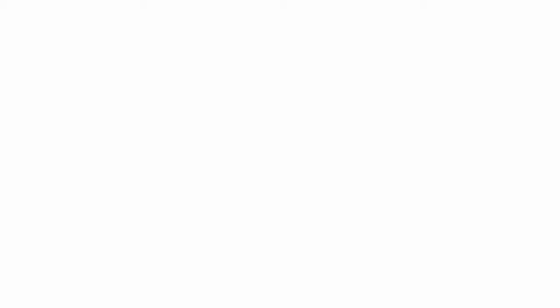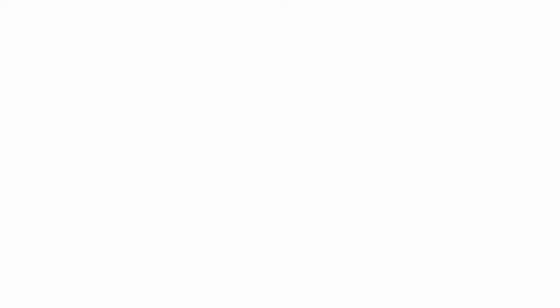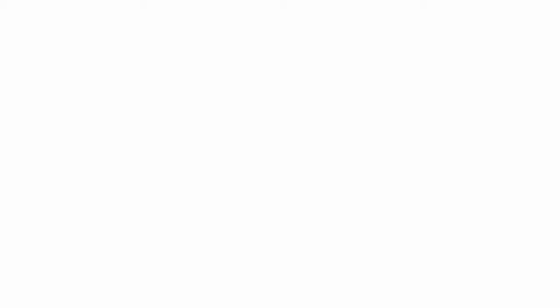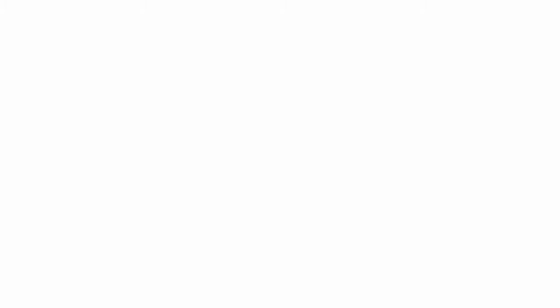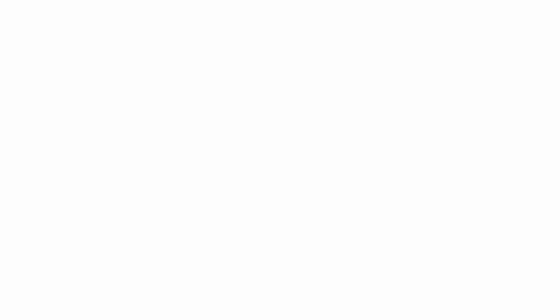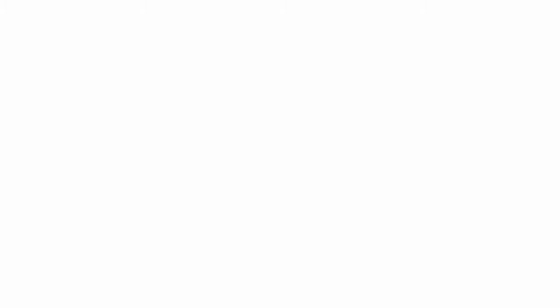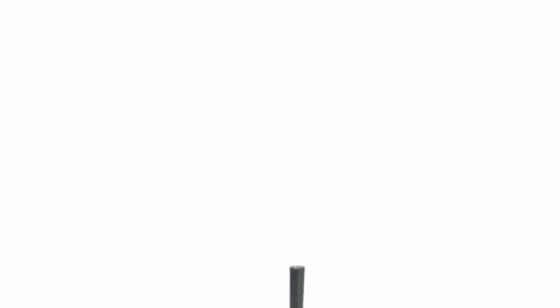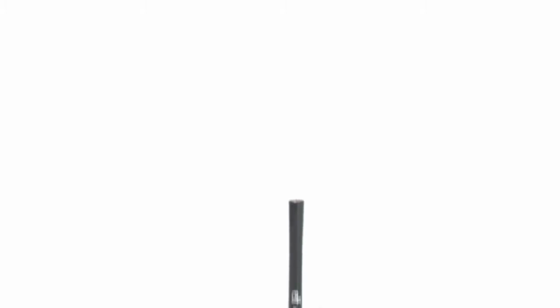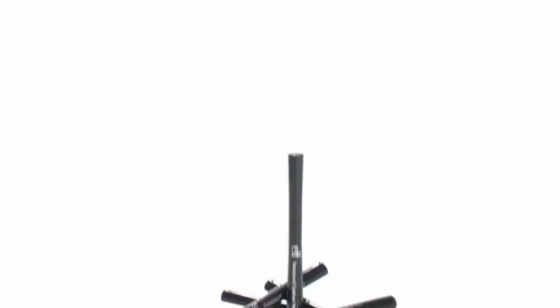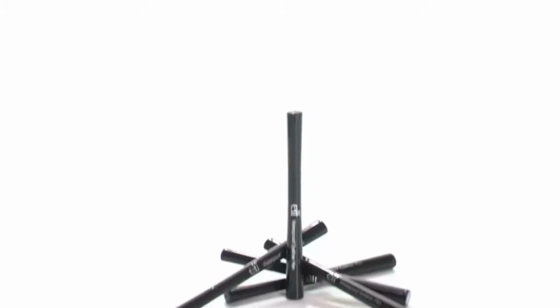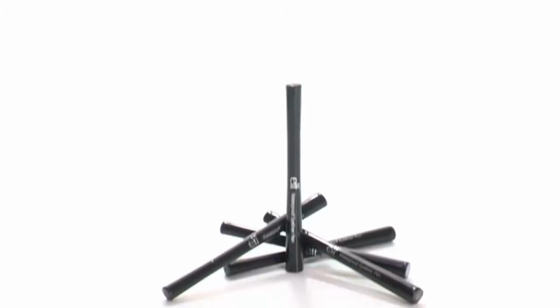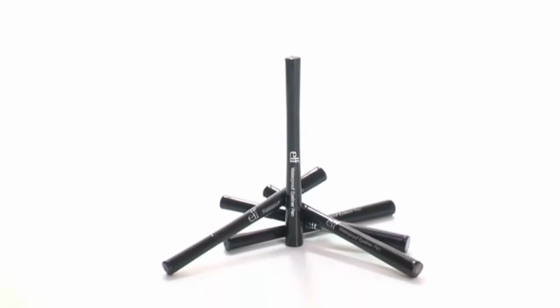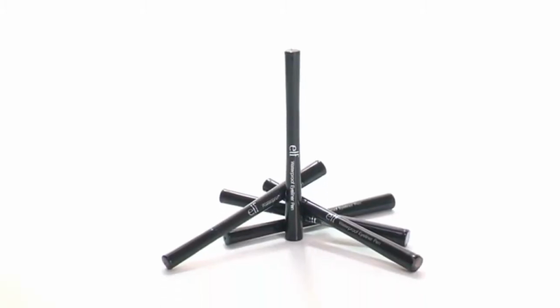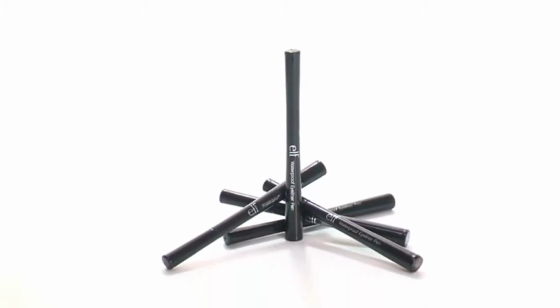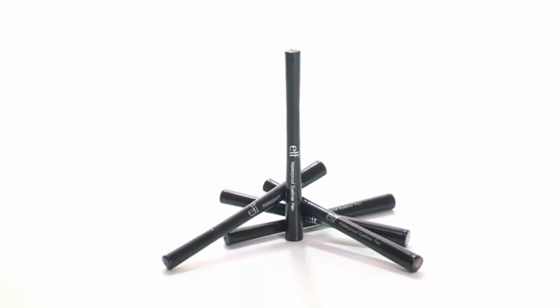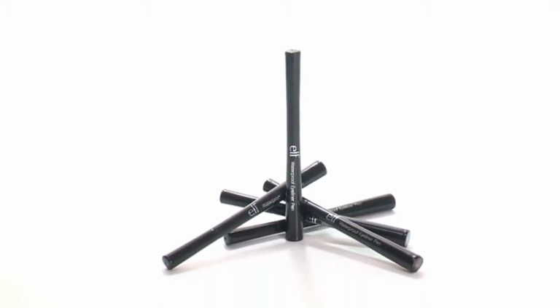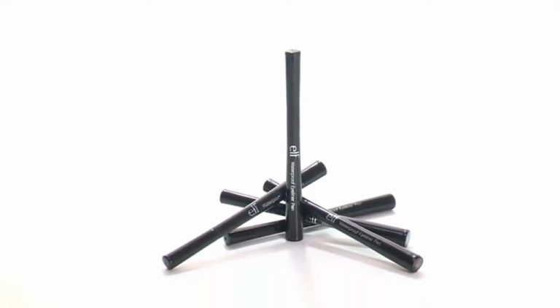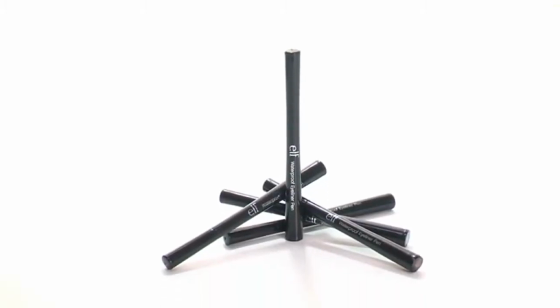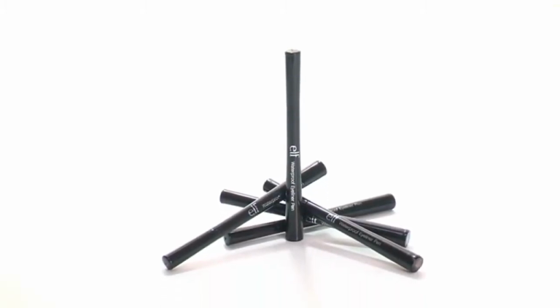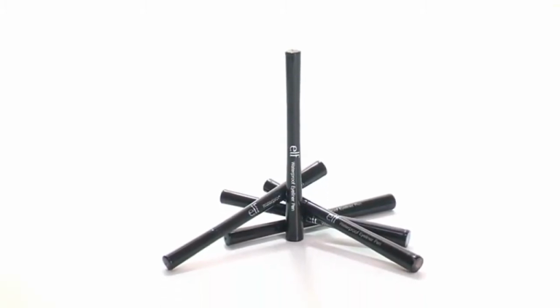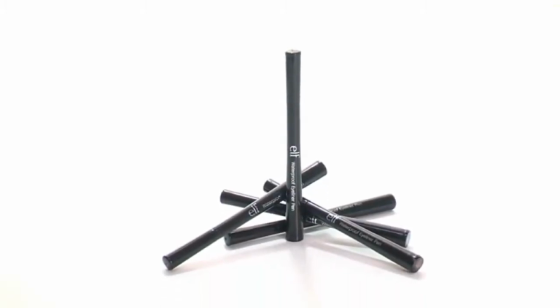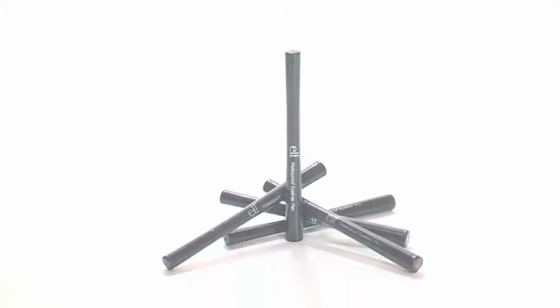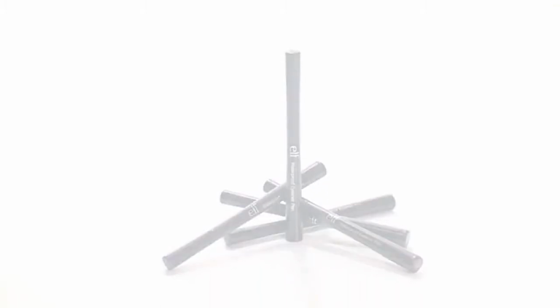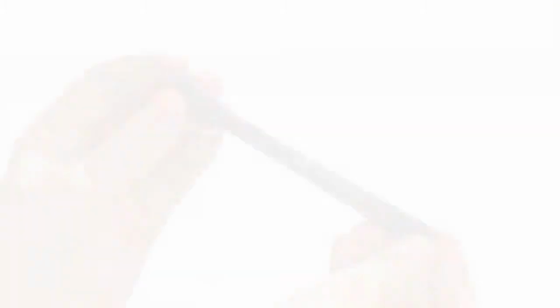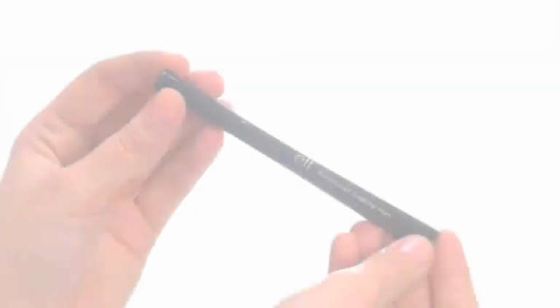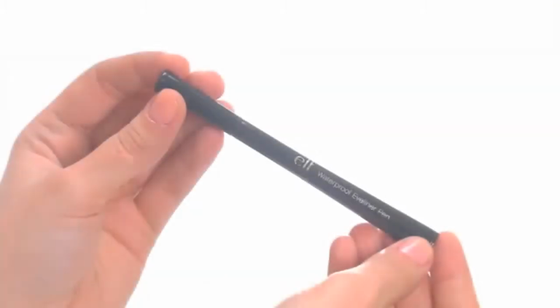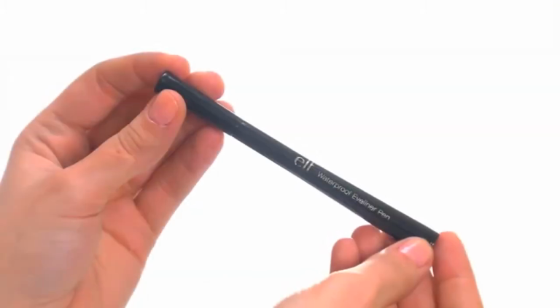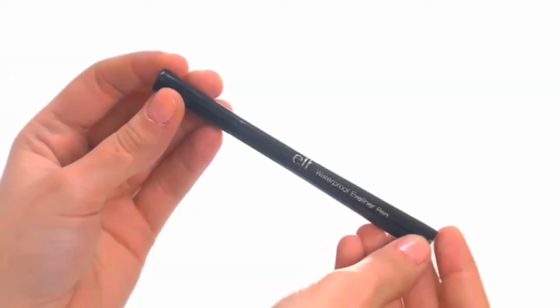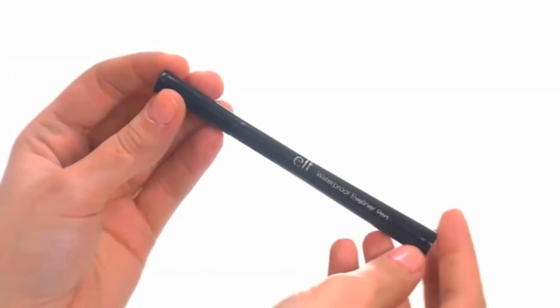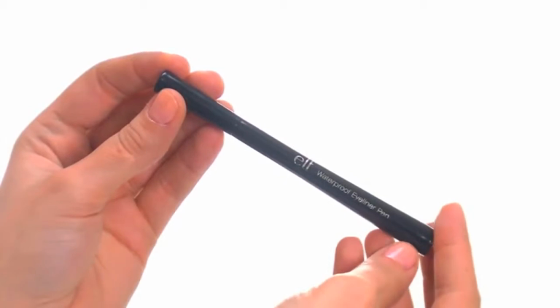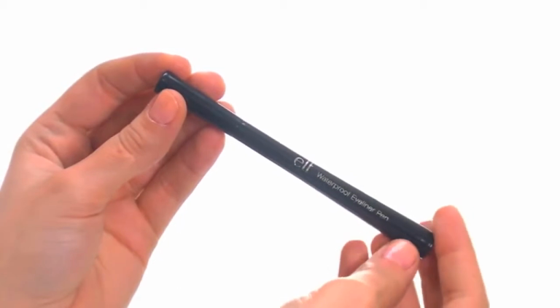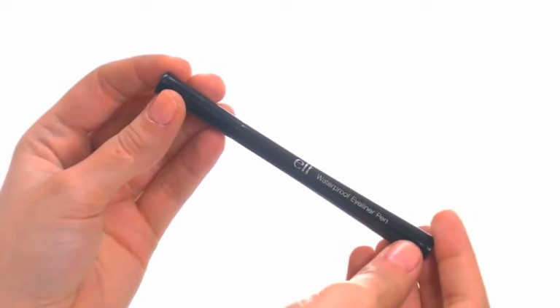Hey guys, Achelle here for e.l.f. Cosmetics. Let's check out the waterproof eyeliner pen.